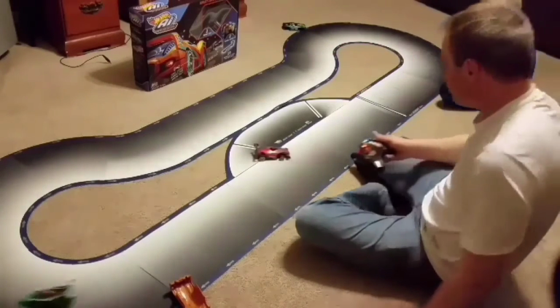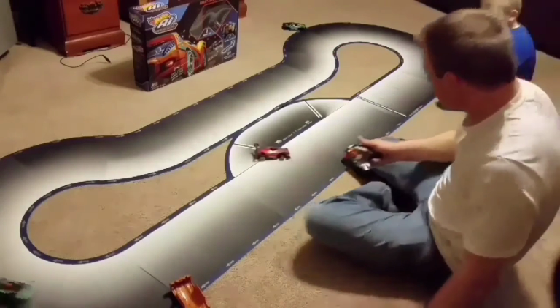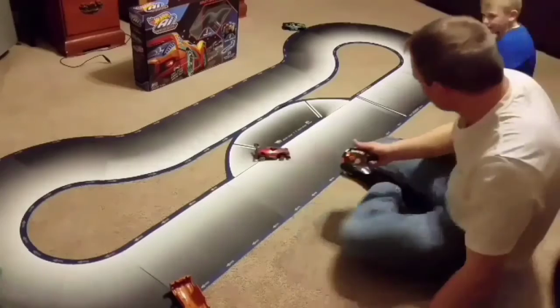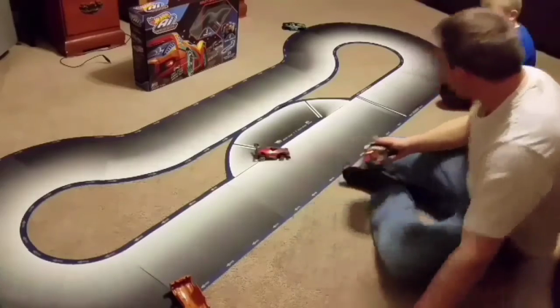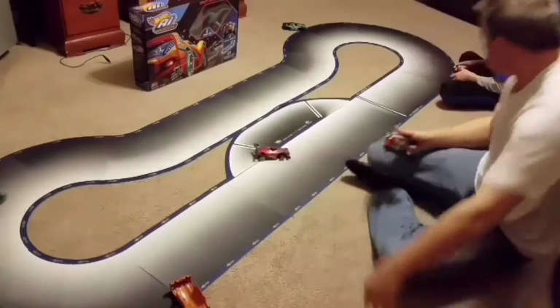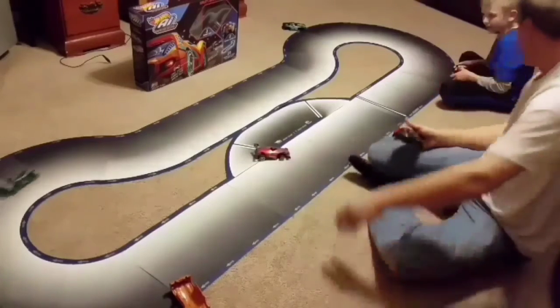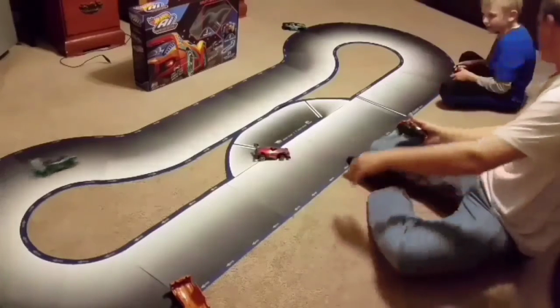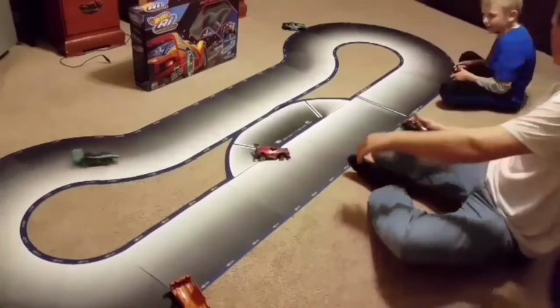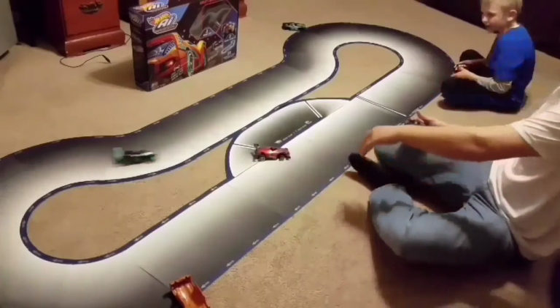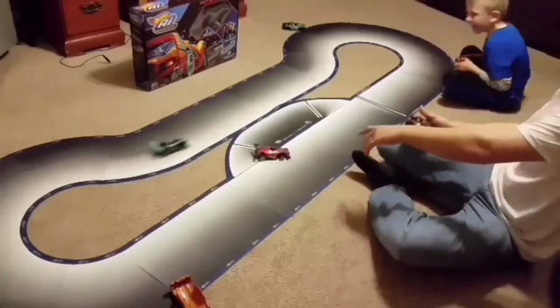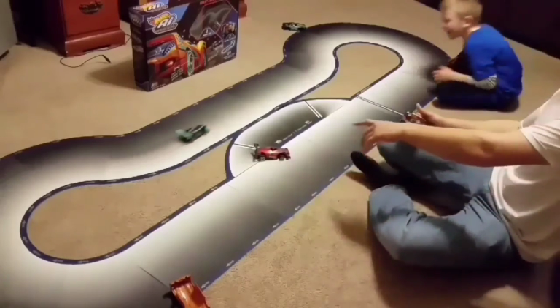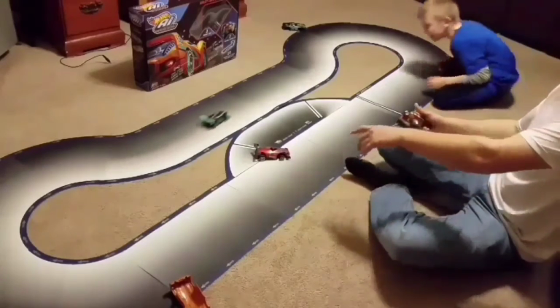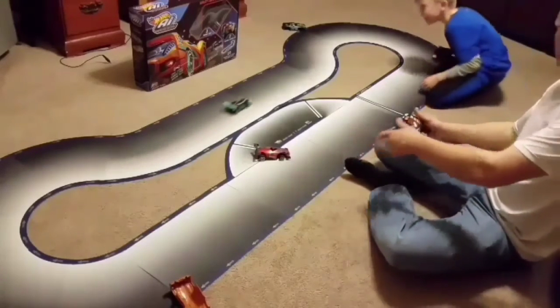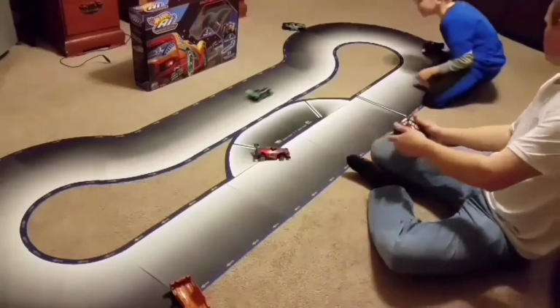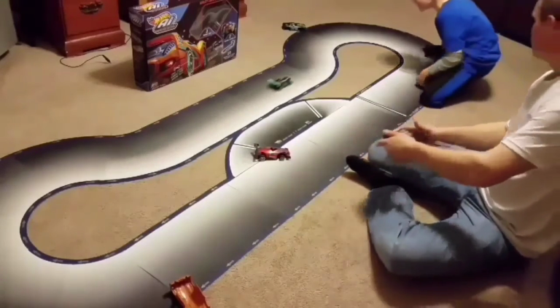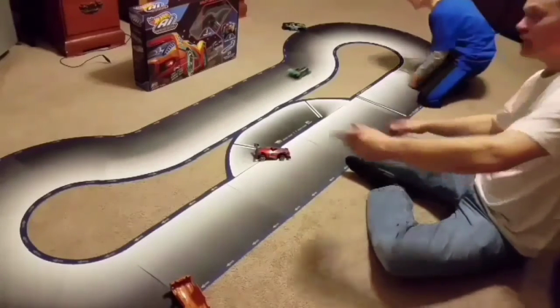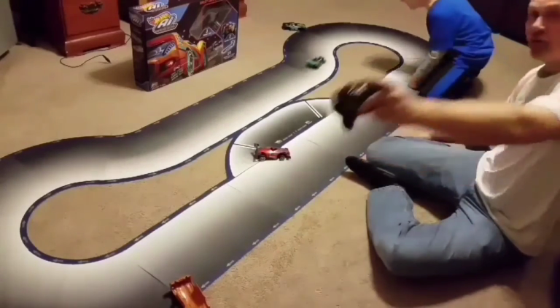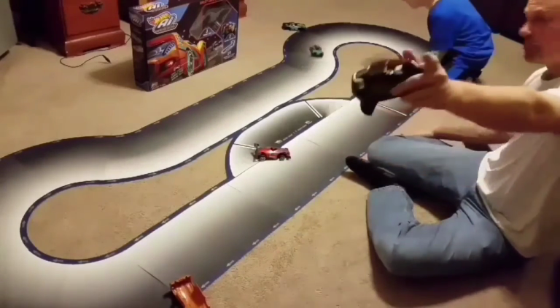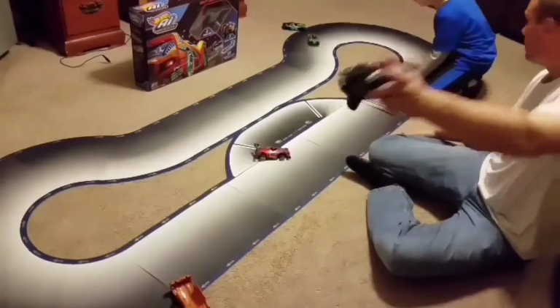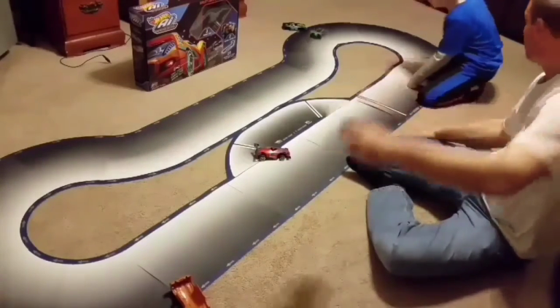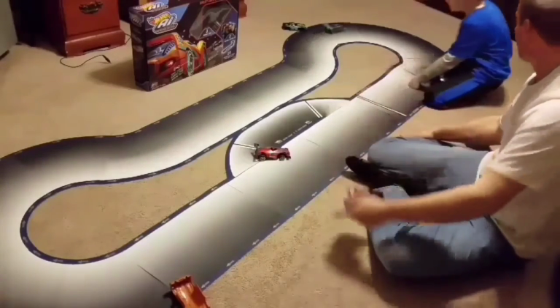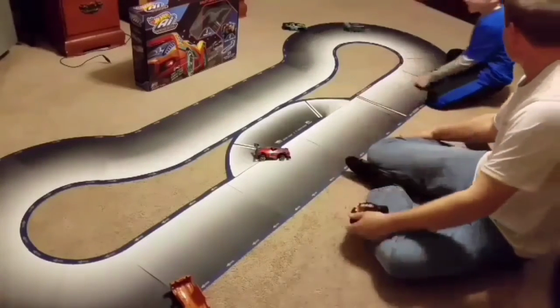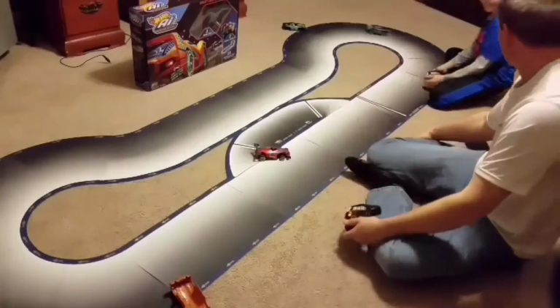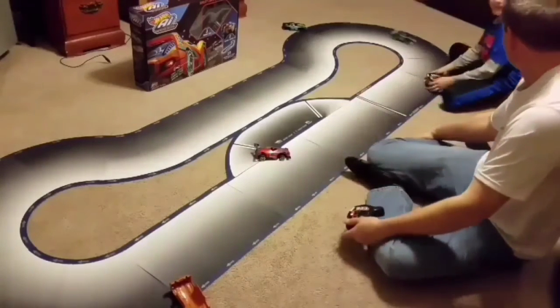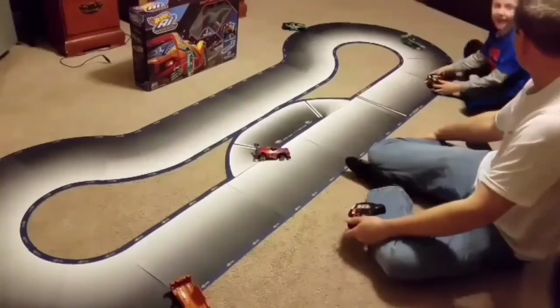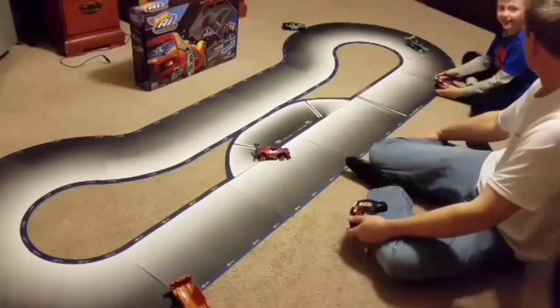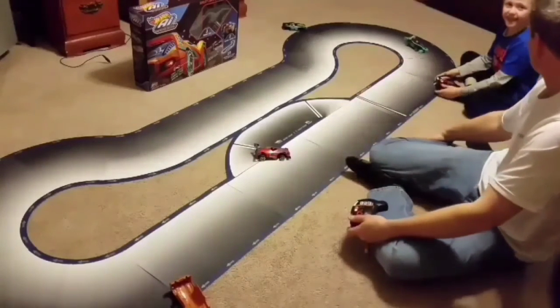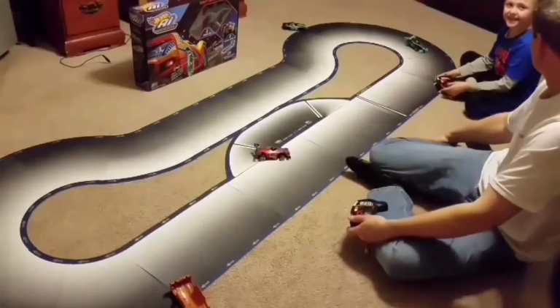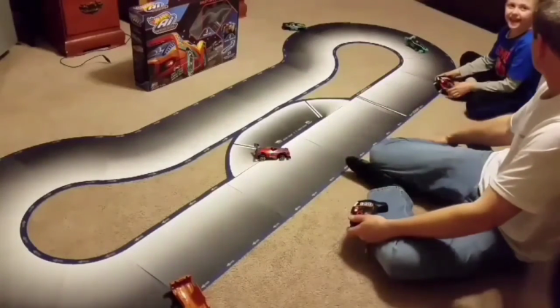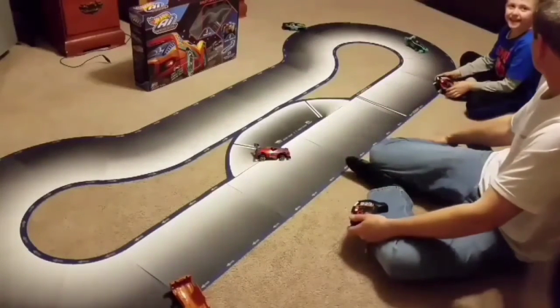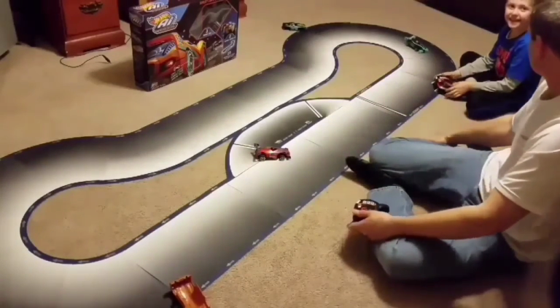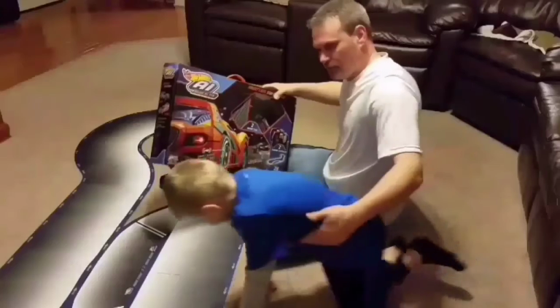So Noah, what do you think of the track? I love it! Can you tell everybody what you think of the track? I like it.